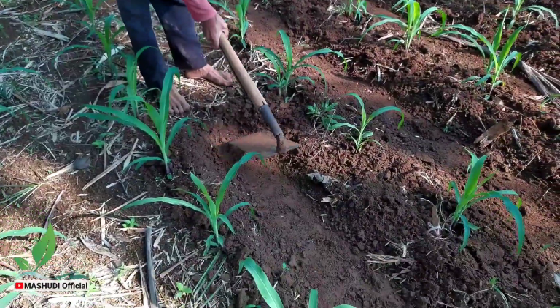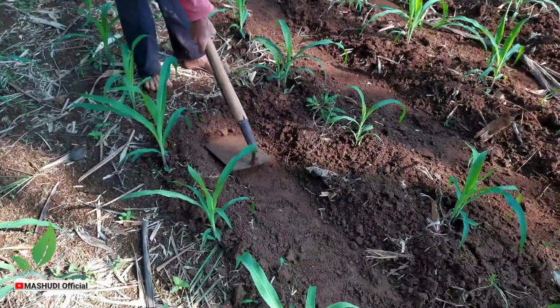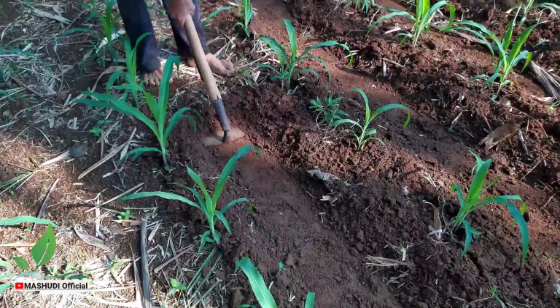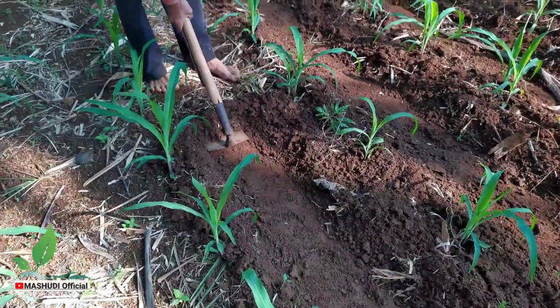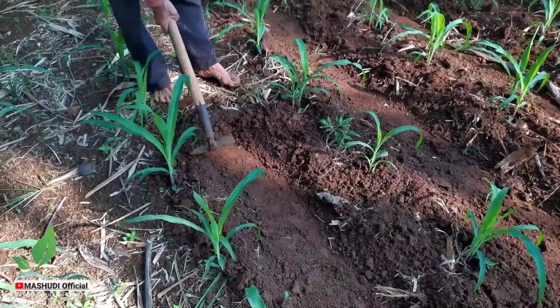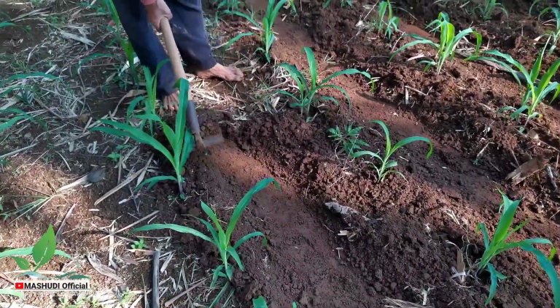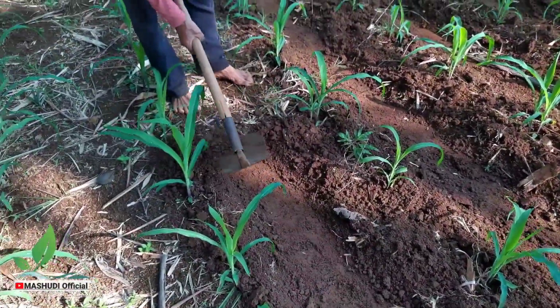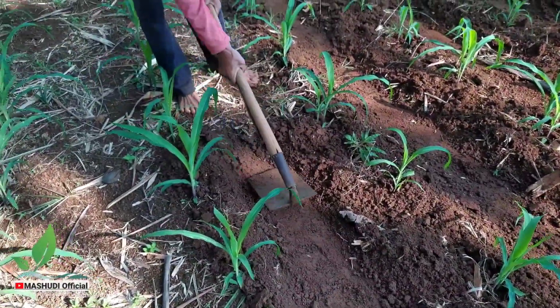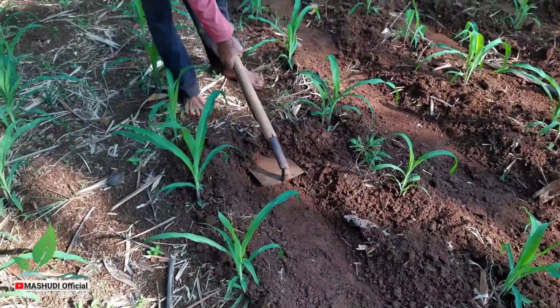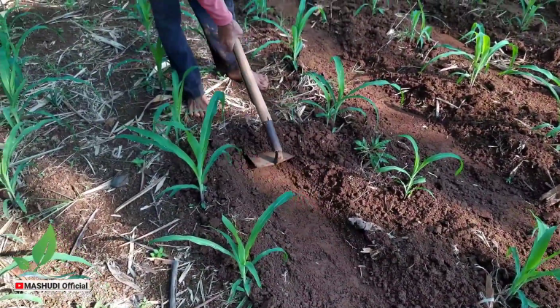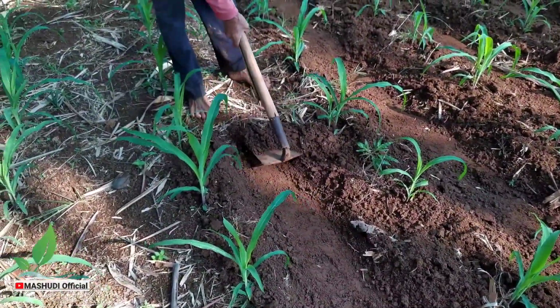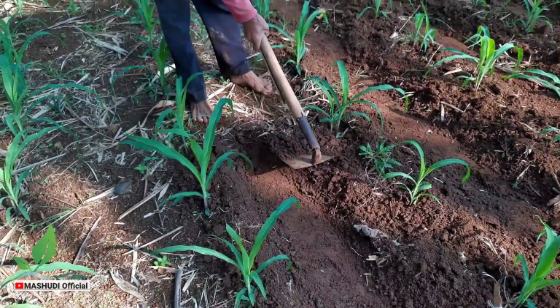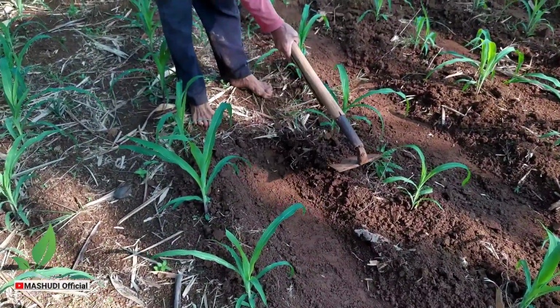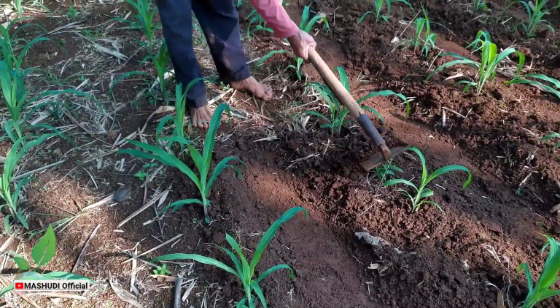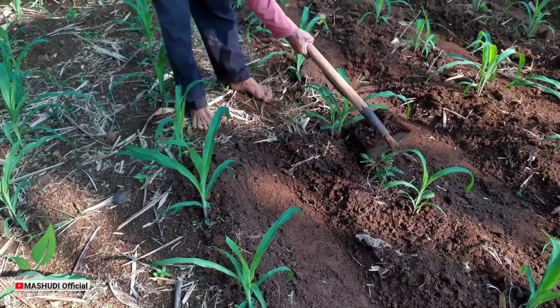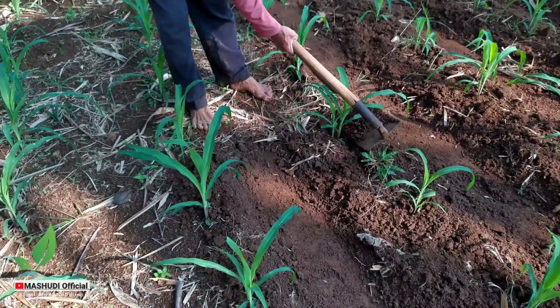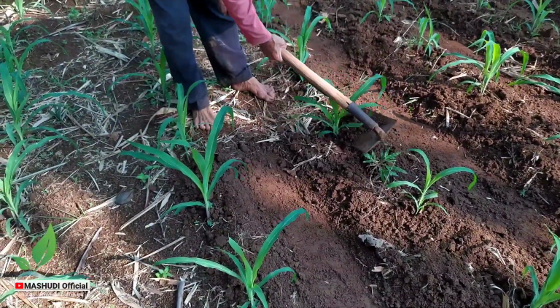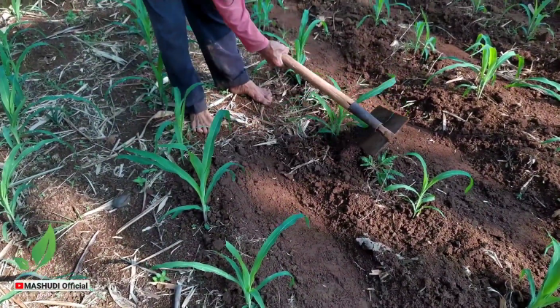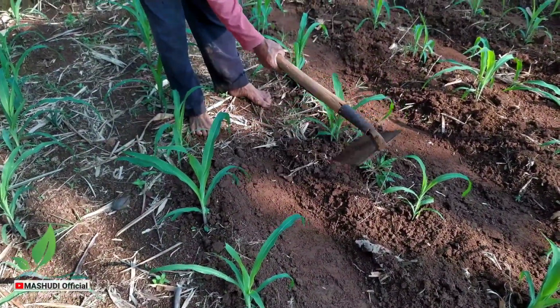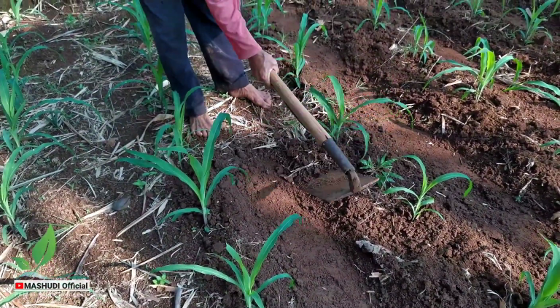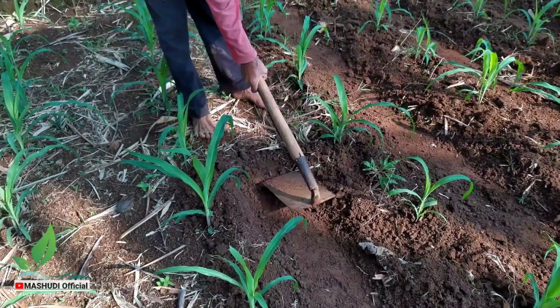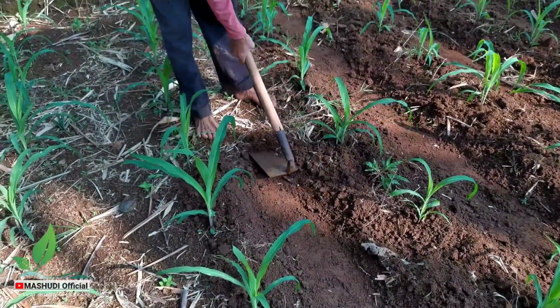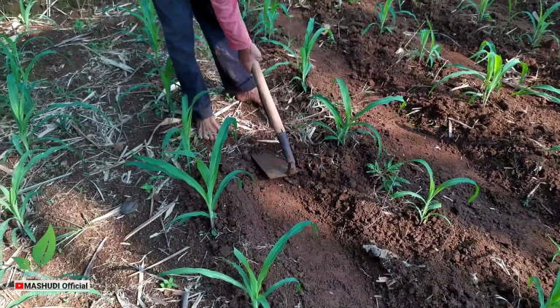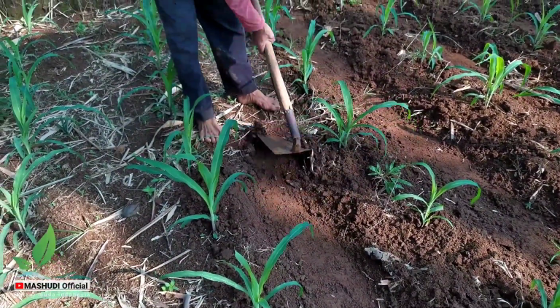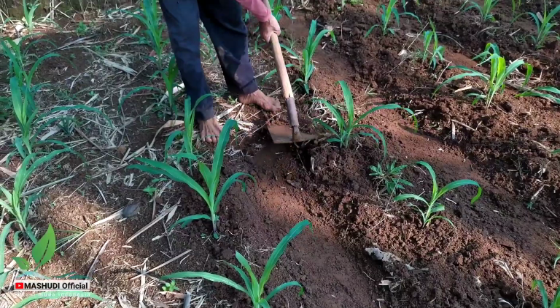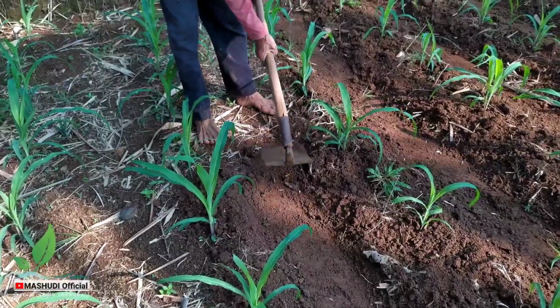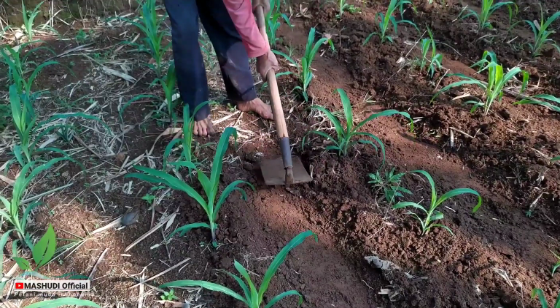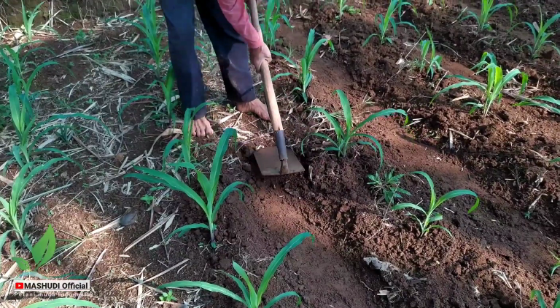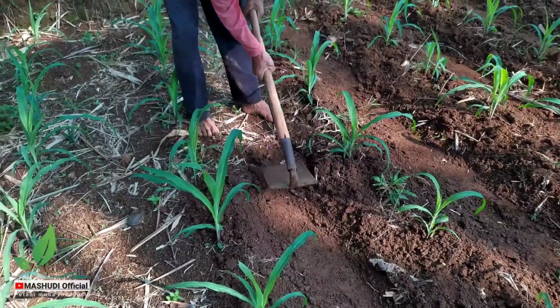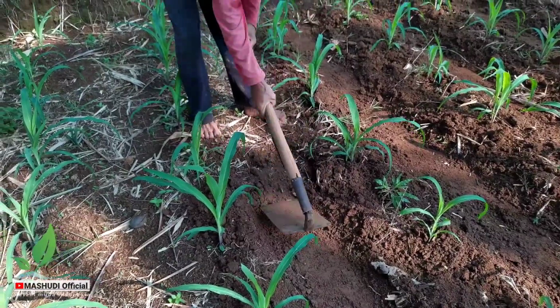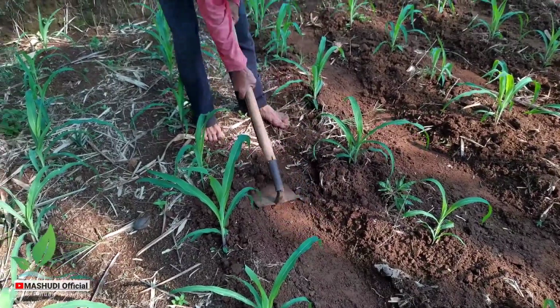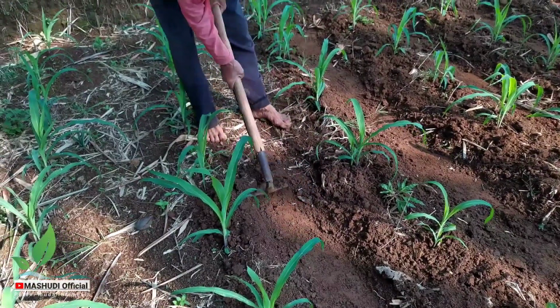Perawatan seperti ini sangat penting untuk kemajuan pertumbuhan tanaman jagung tersebut.